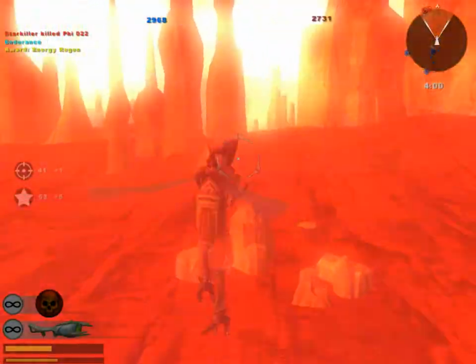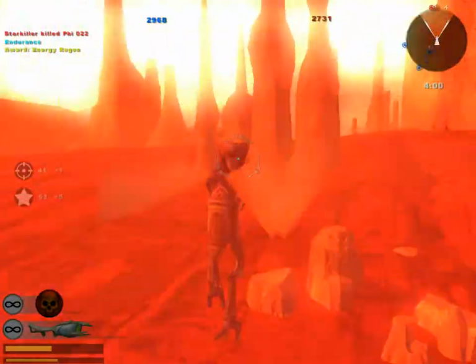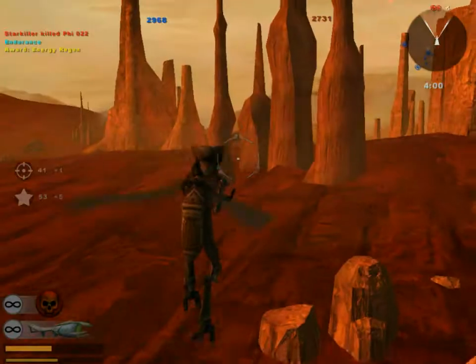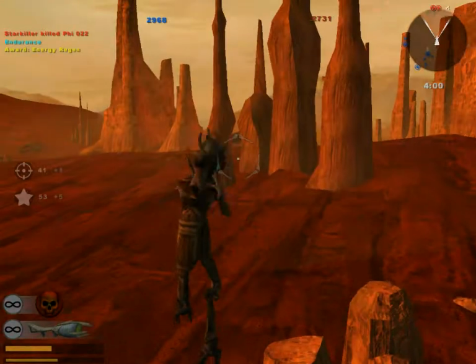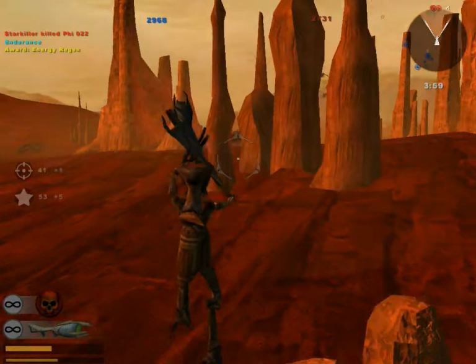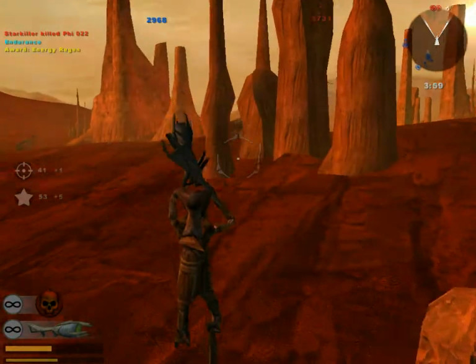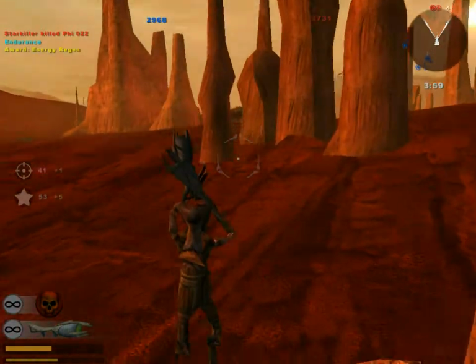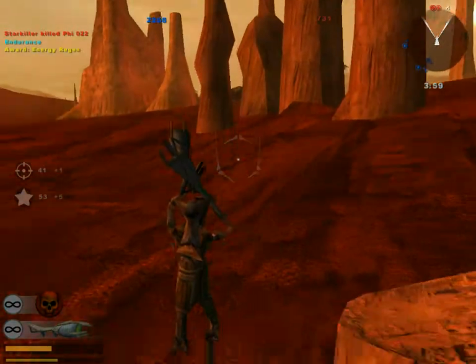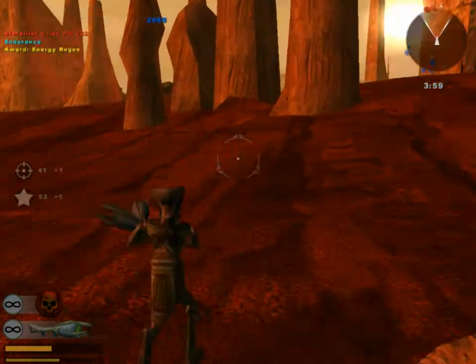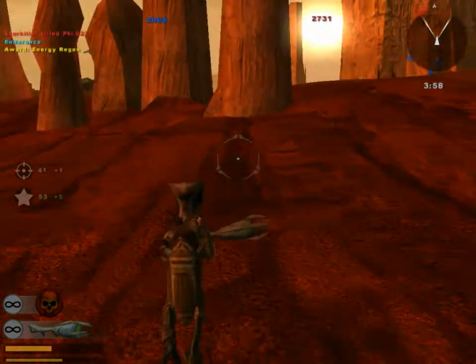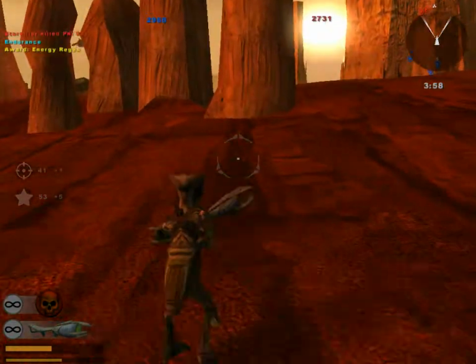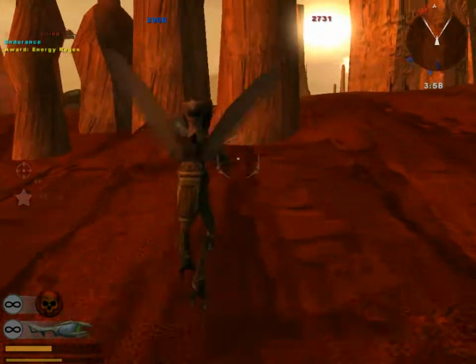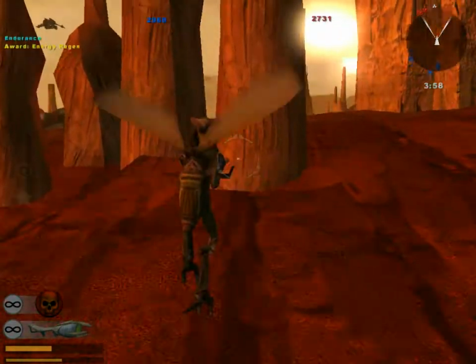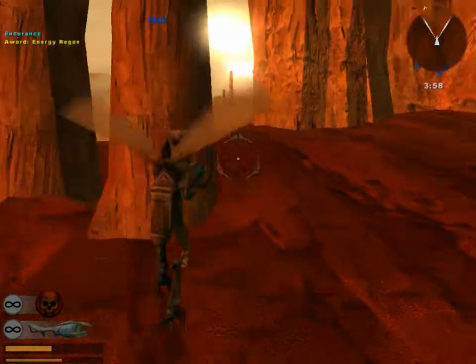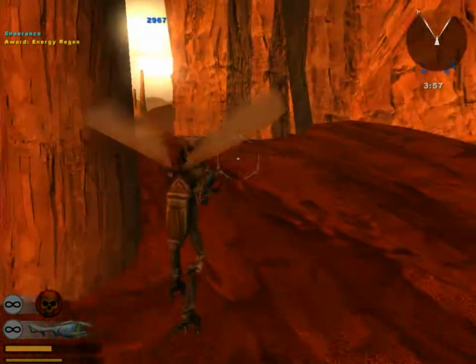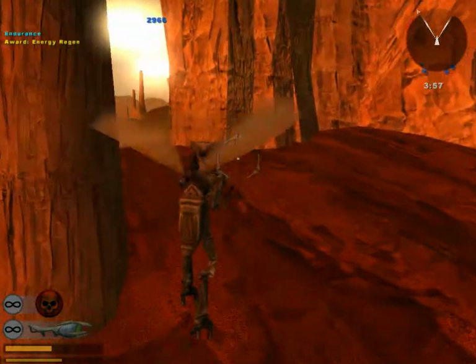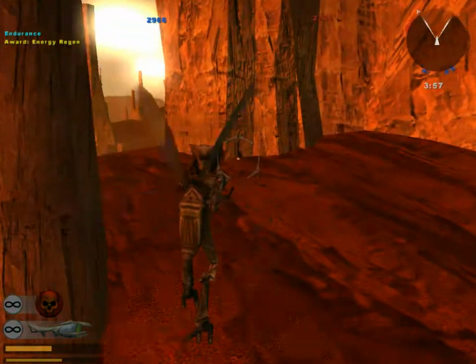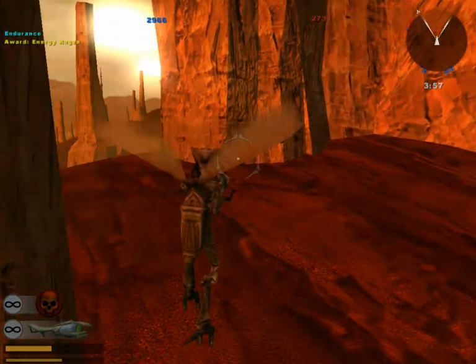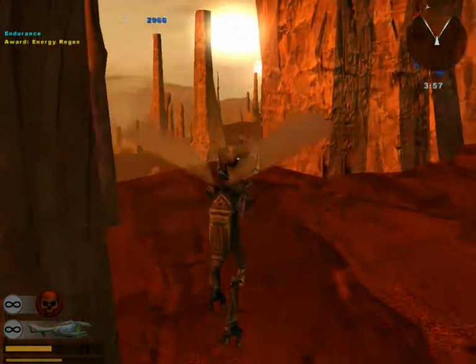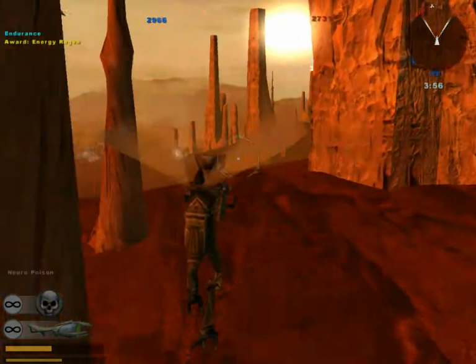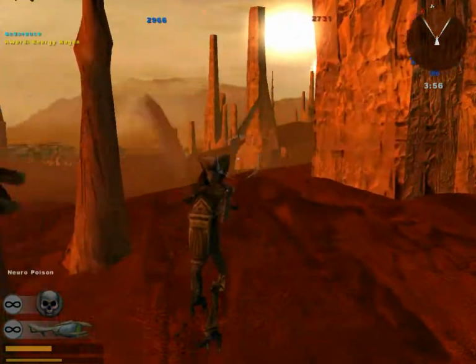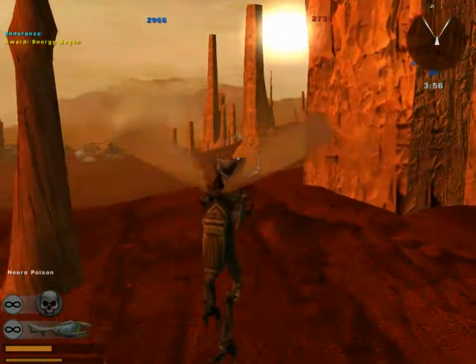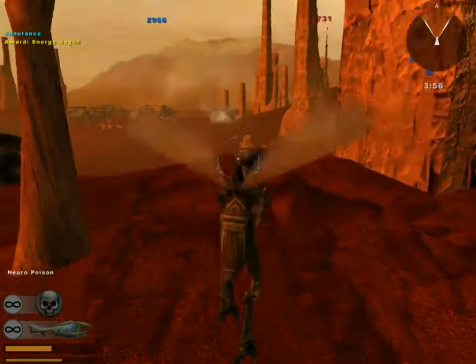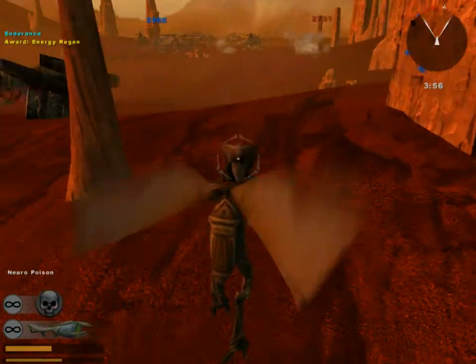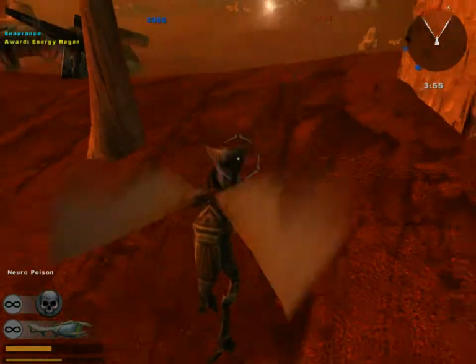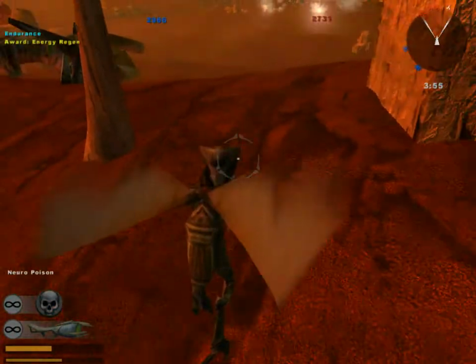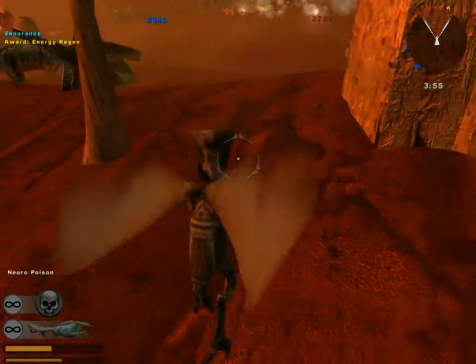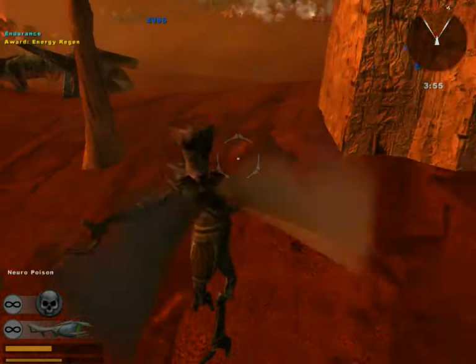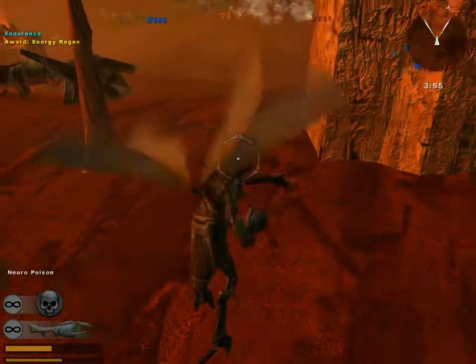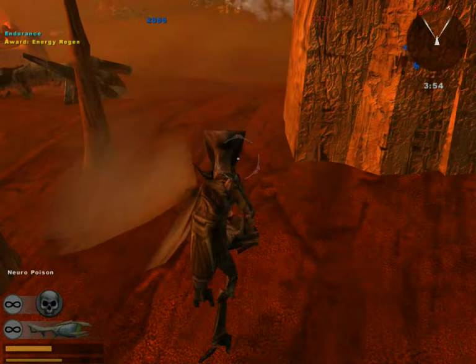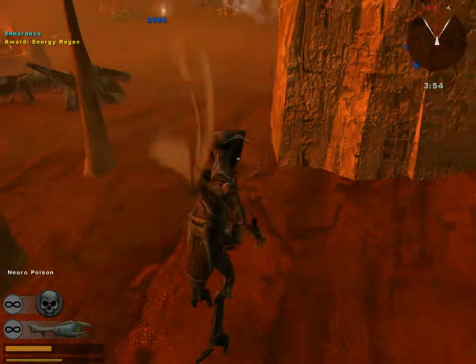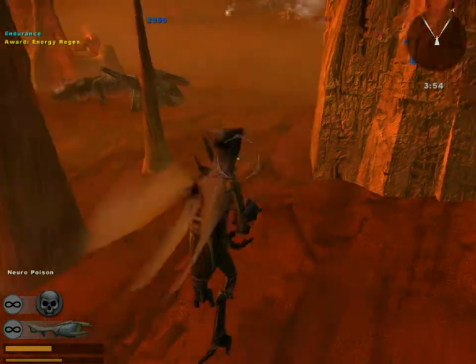Poggle the Lesser — I like the model, the models are spot on. Now he does have neuro poison as an ability.